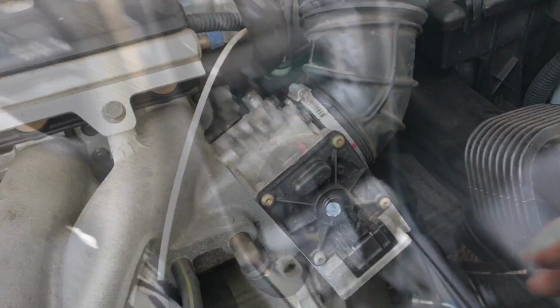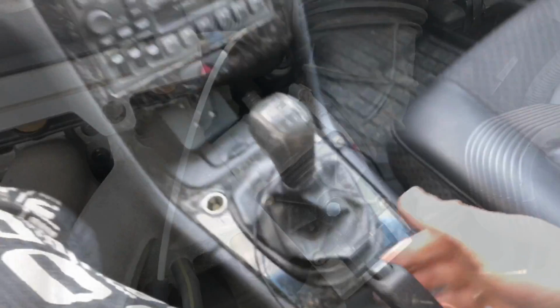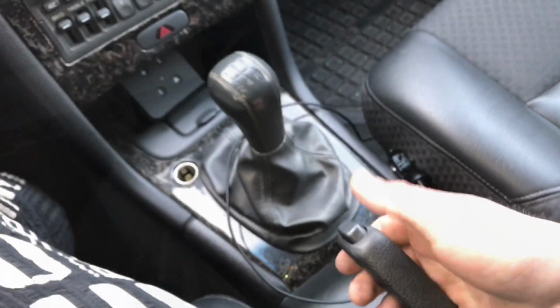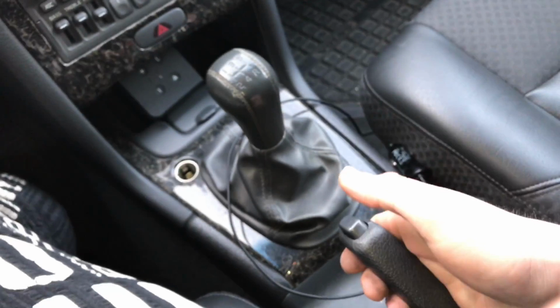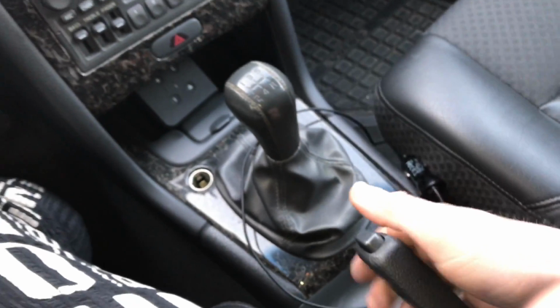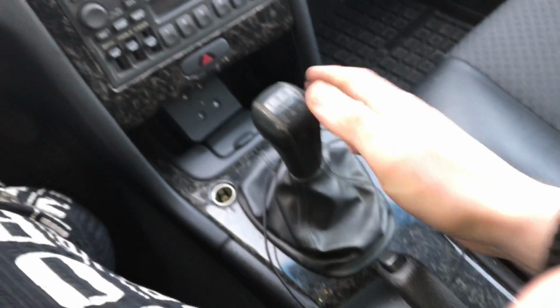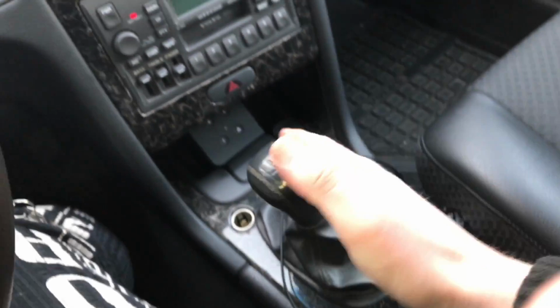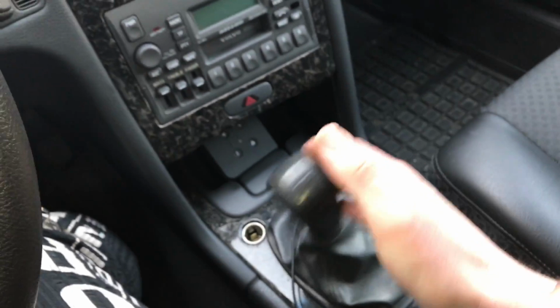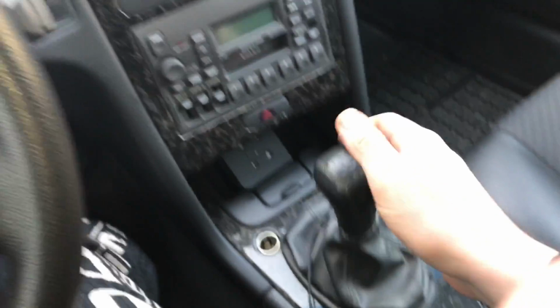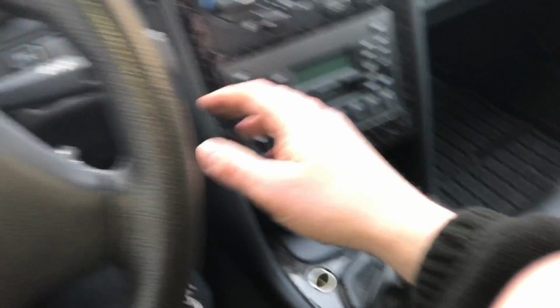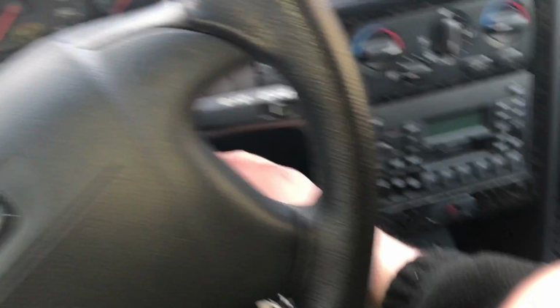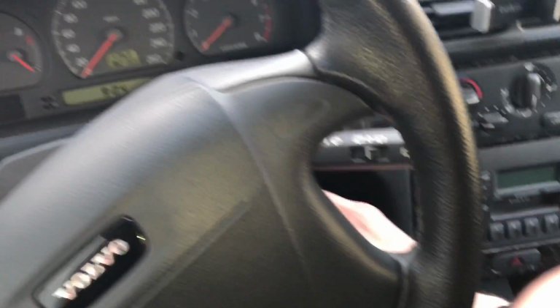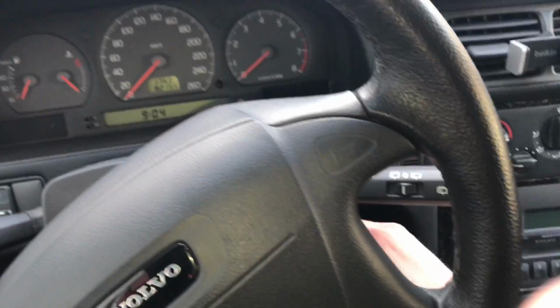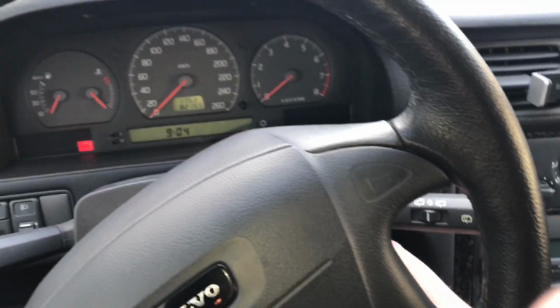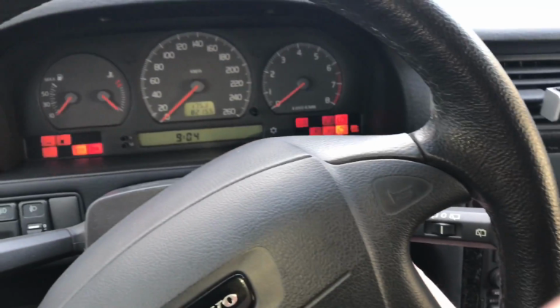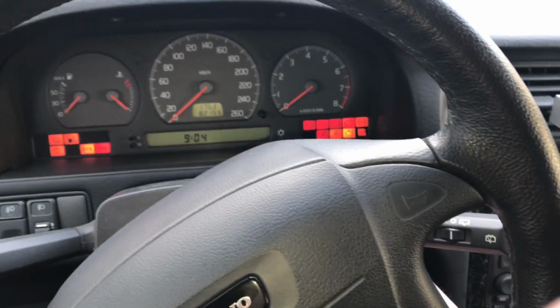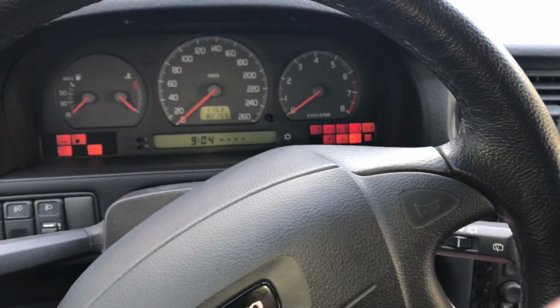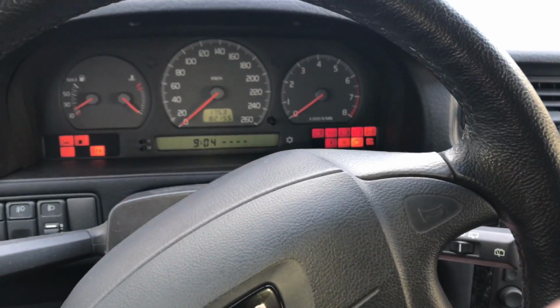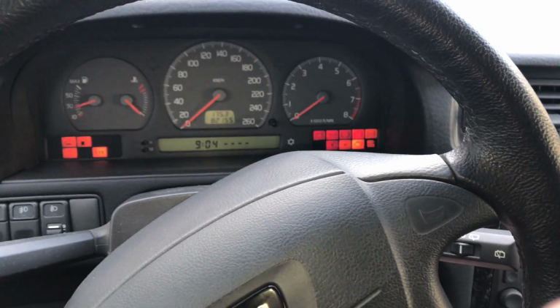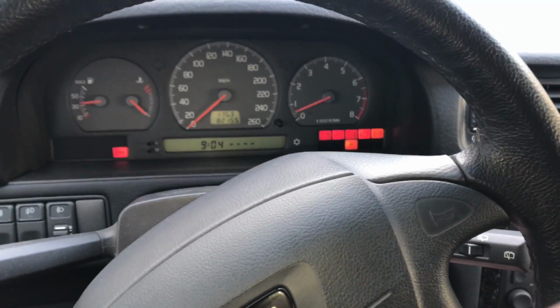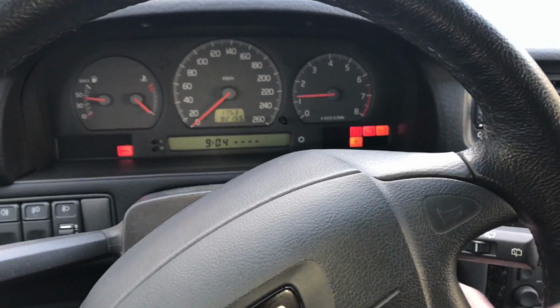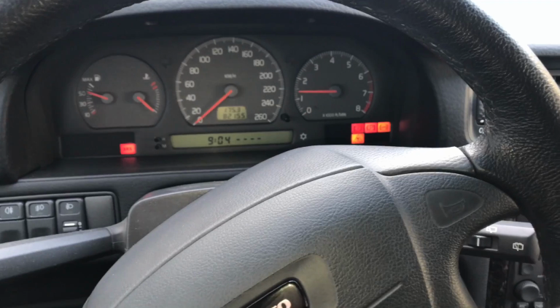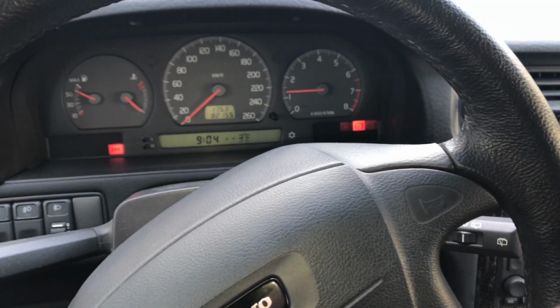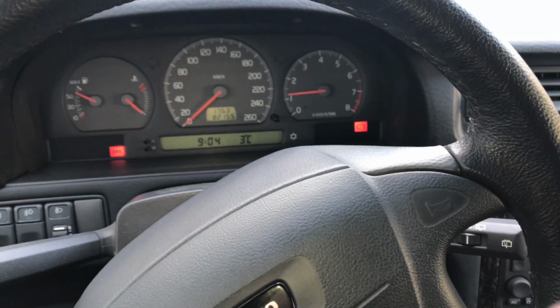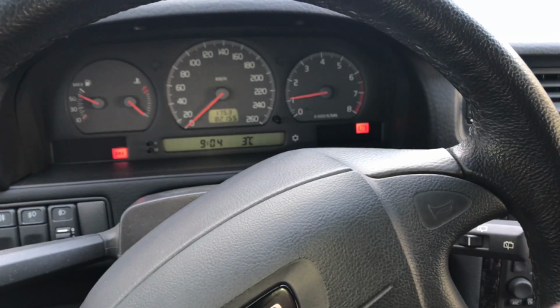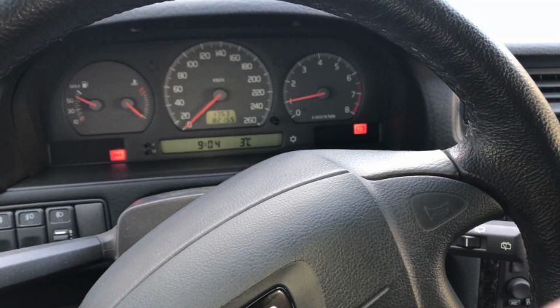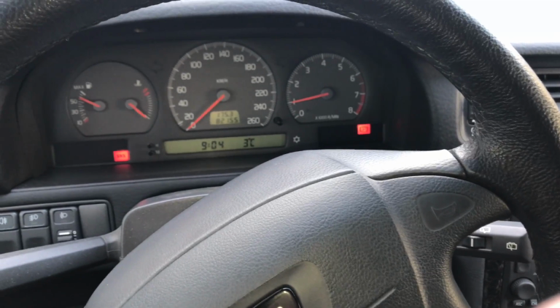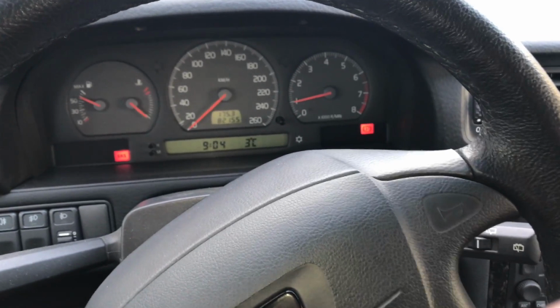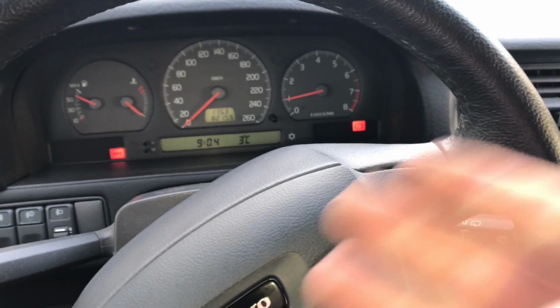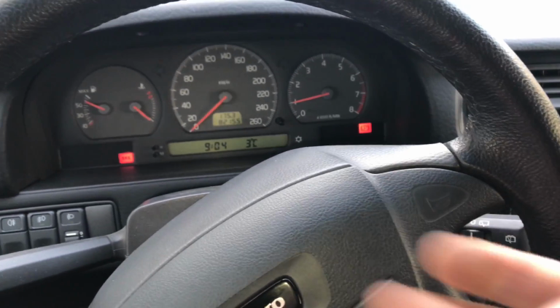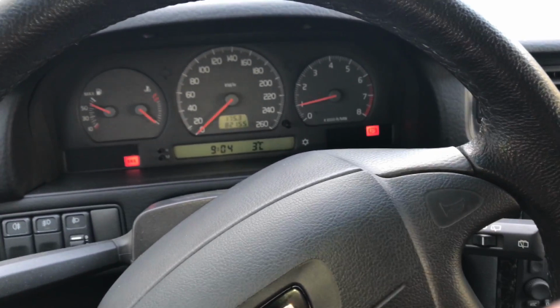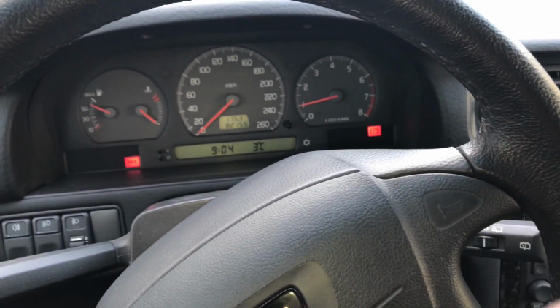Pull the handbrake and set to neutral, then start your engine.